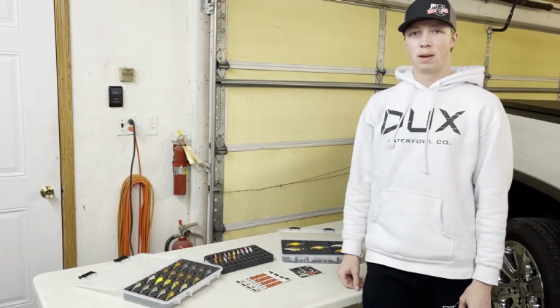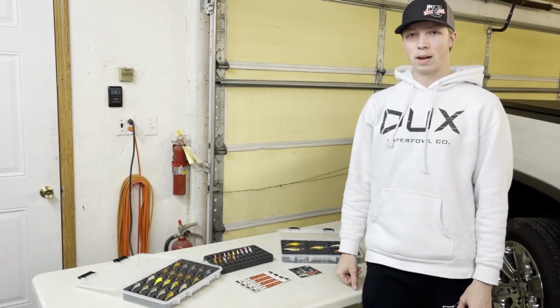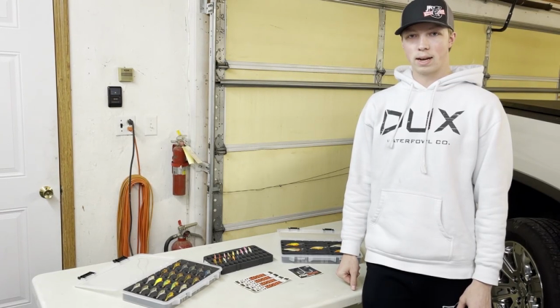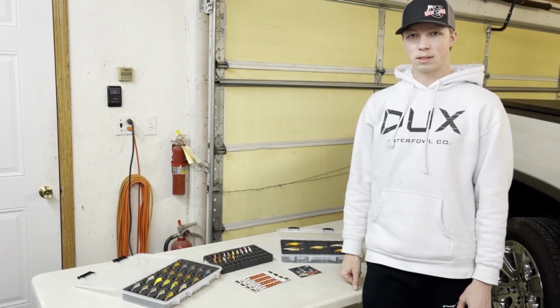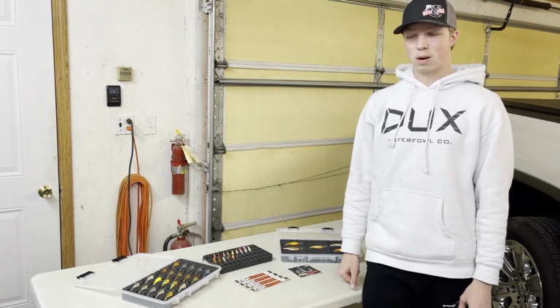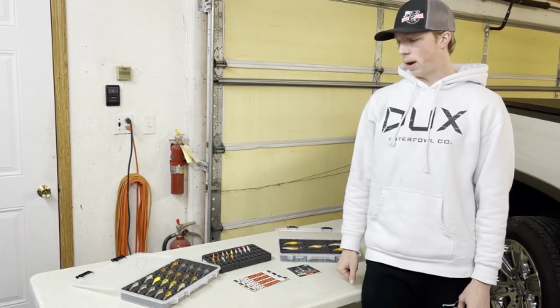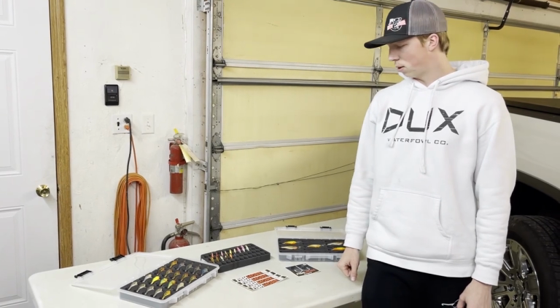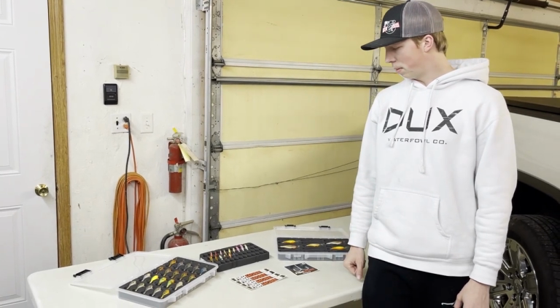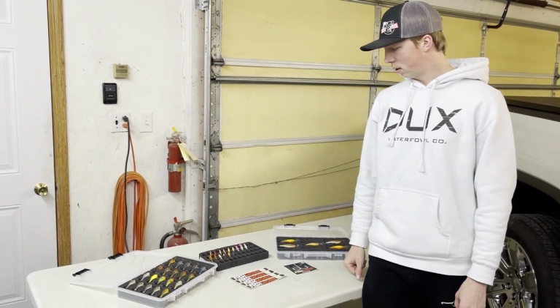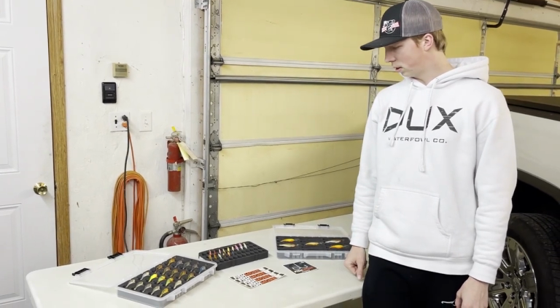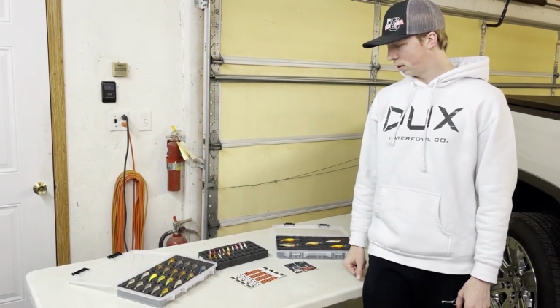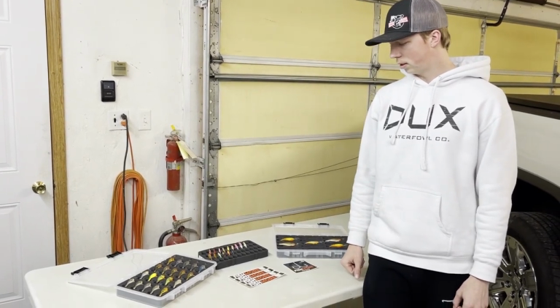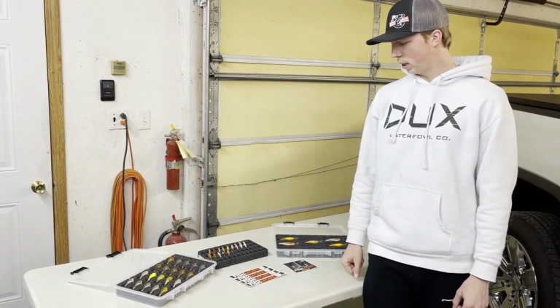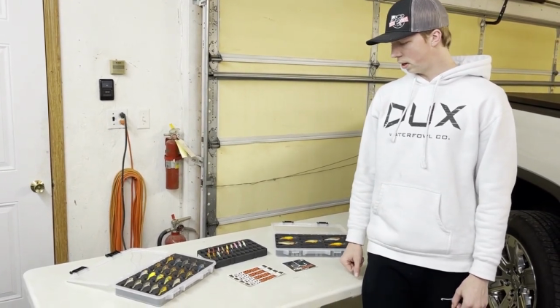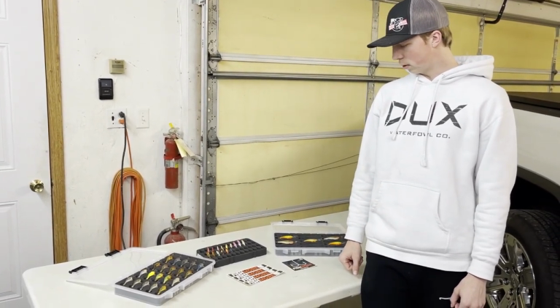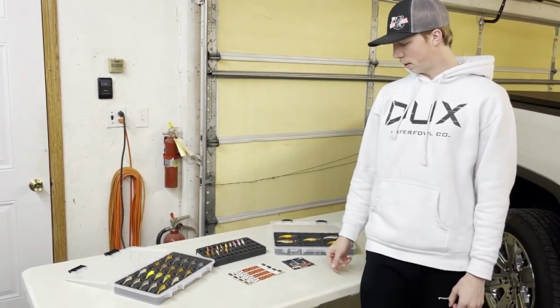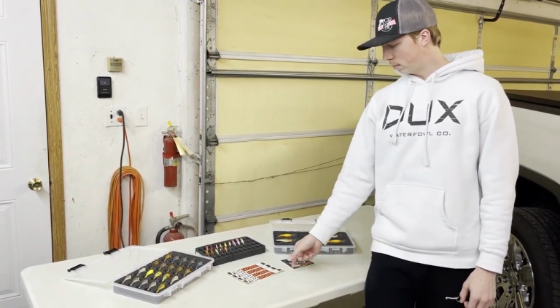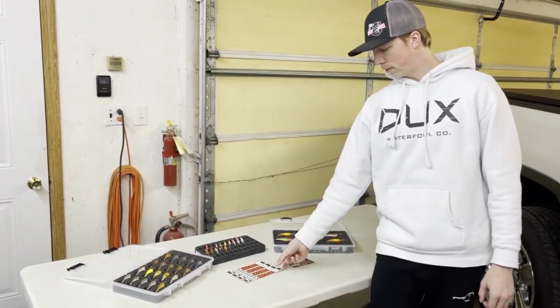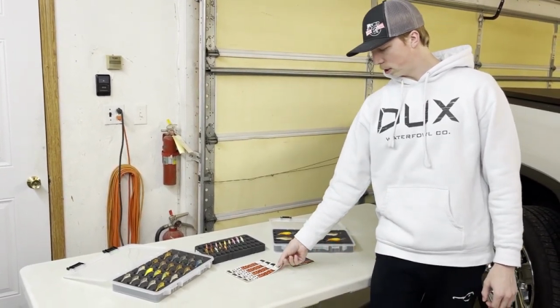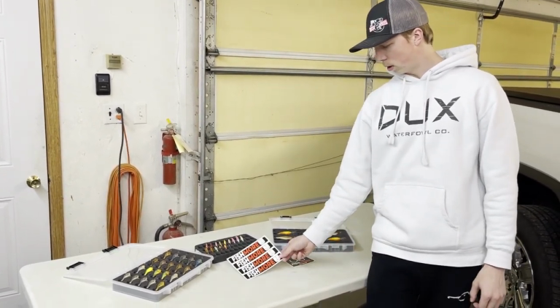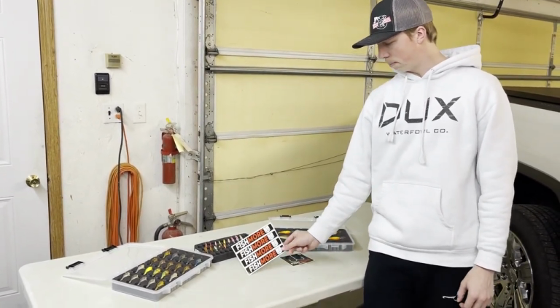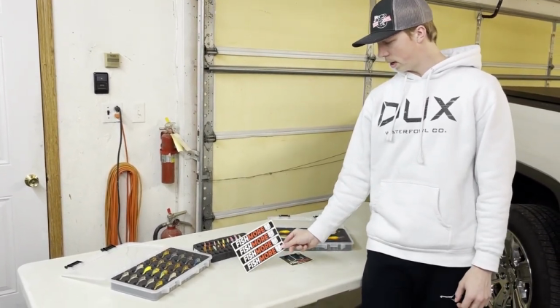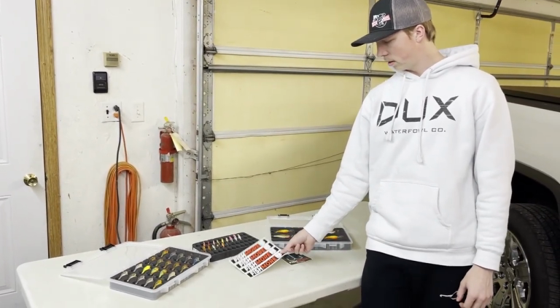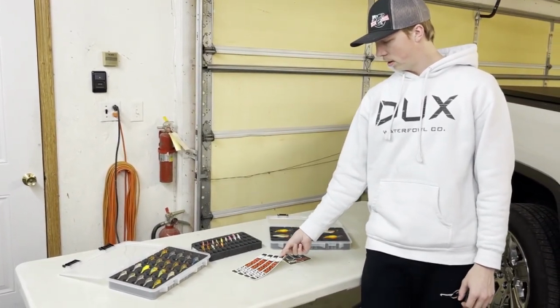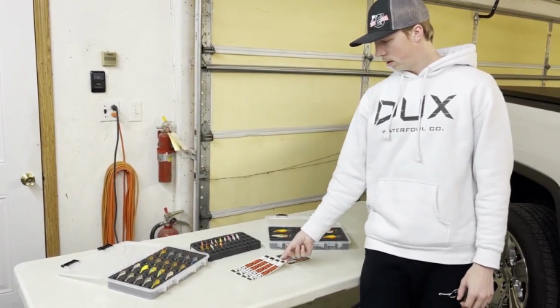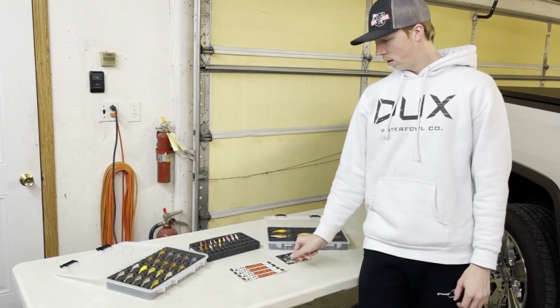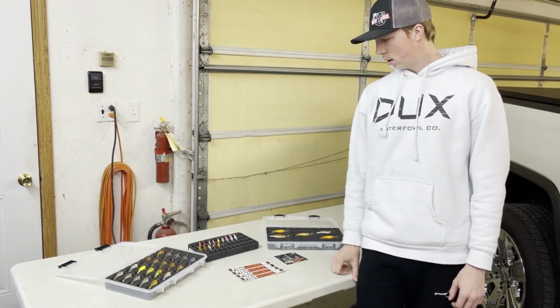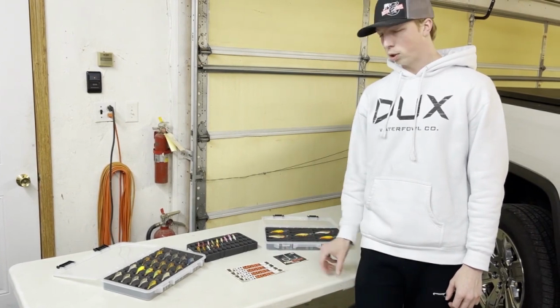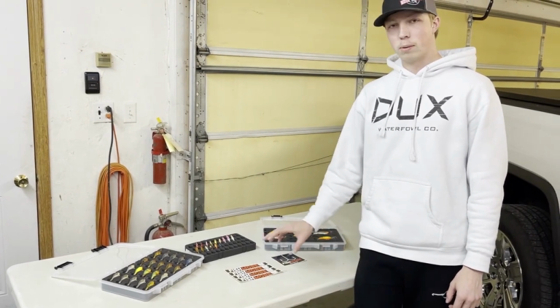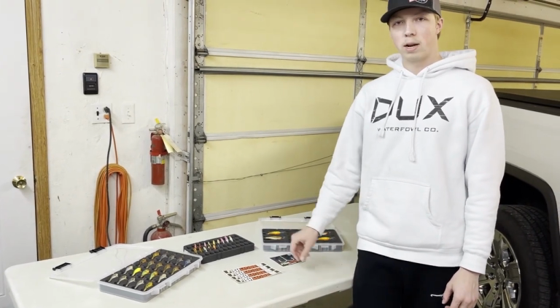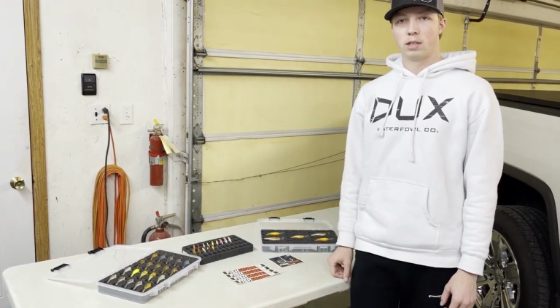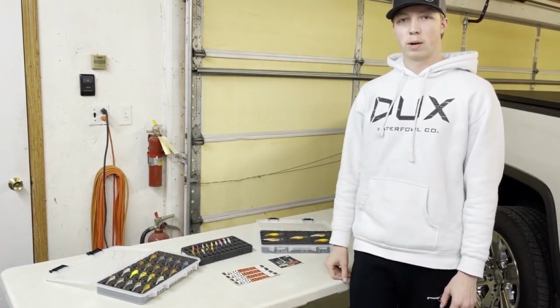Hey guys, welcome back to HOYA Outdoors. This week's video was sponsored by Fishmore Company. I'll show you the products here quick.